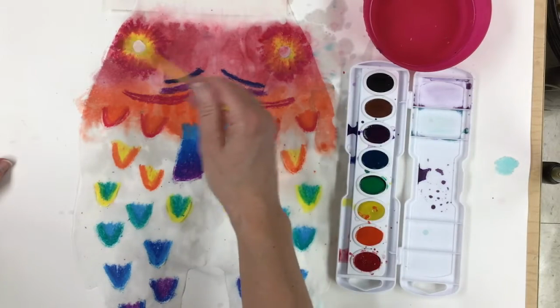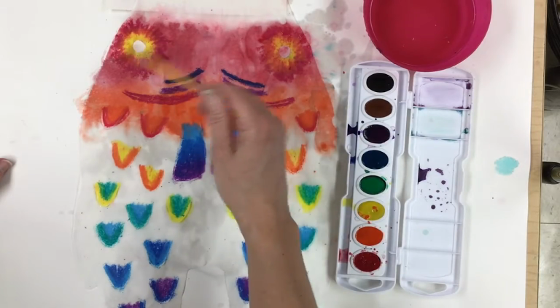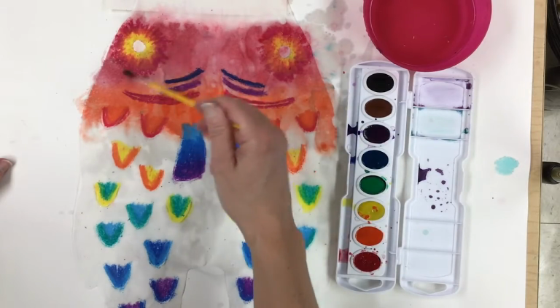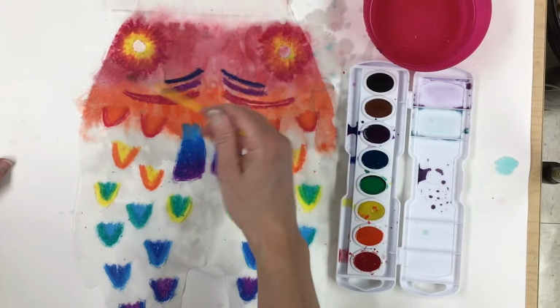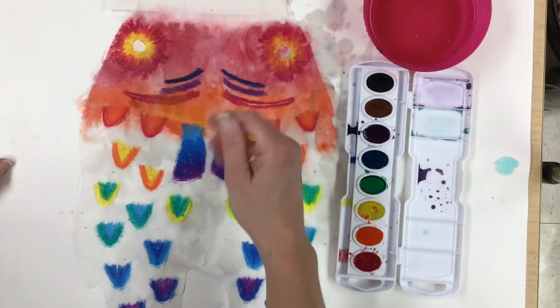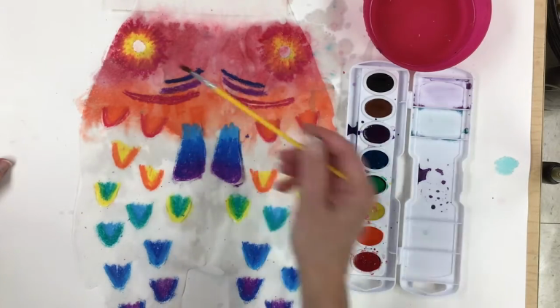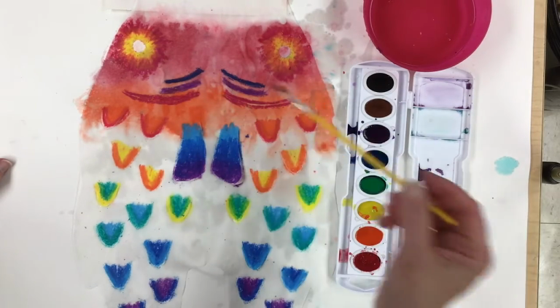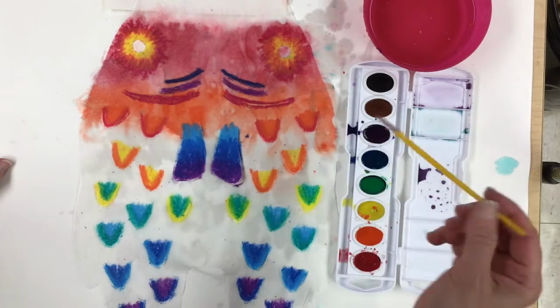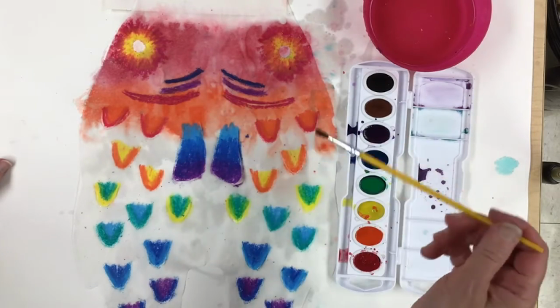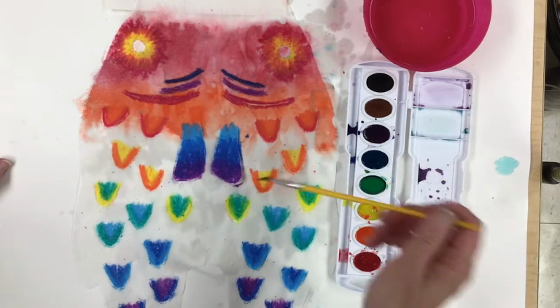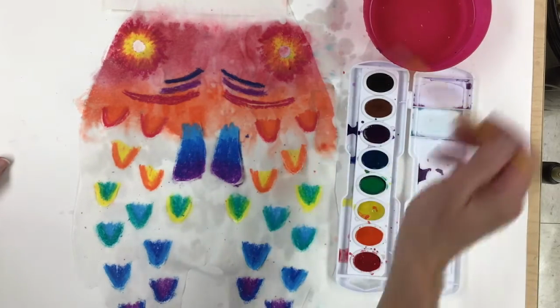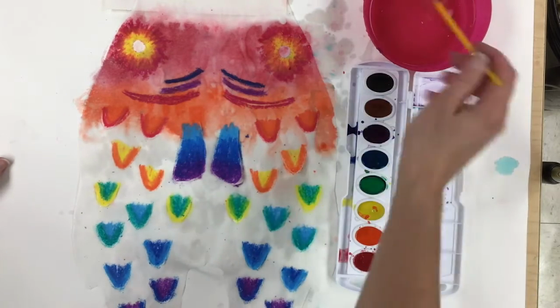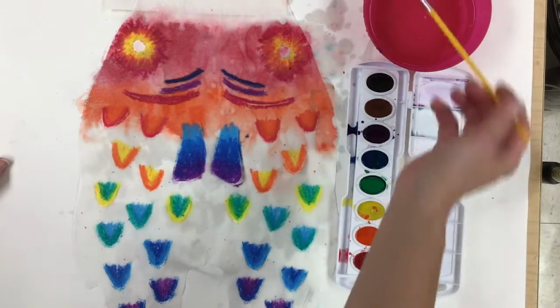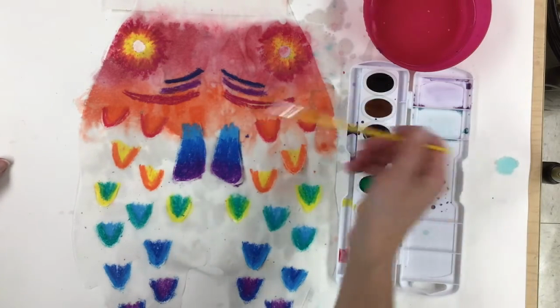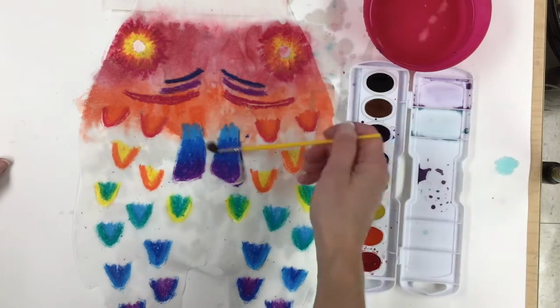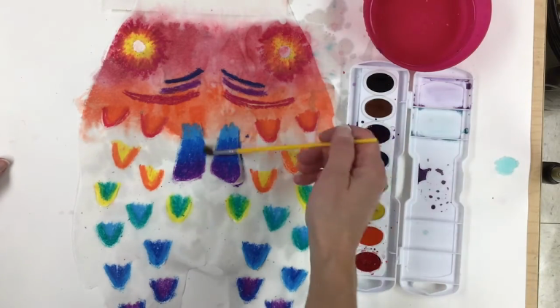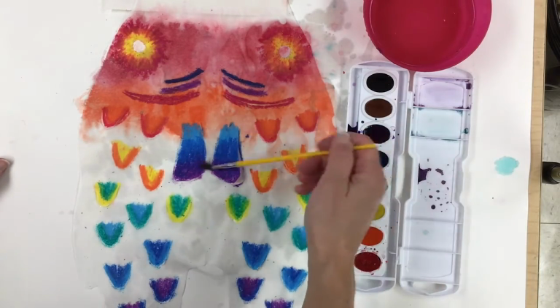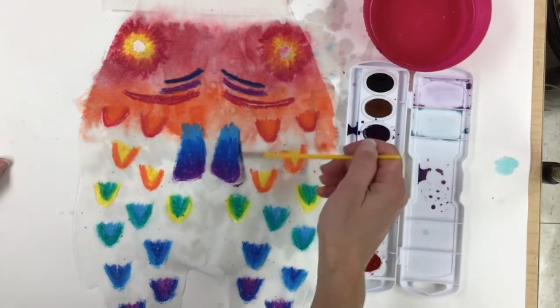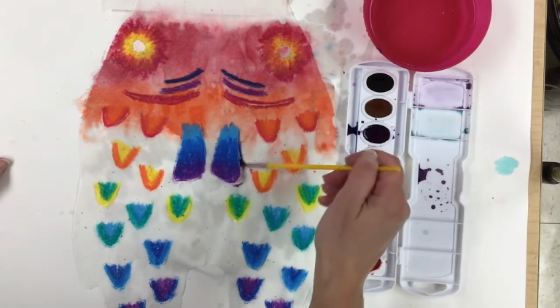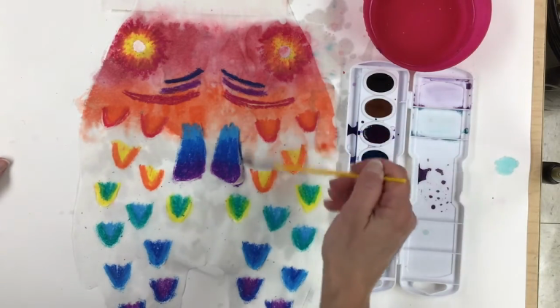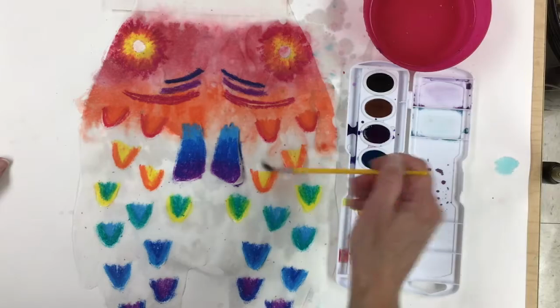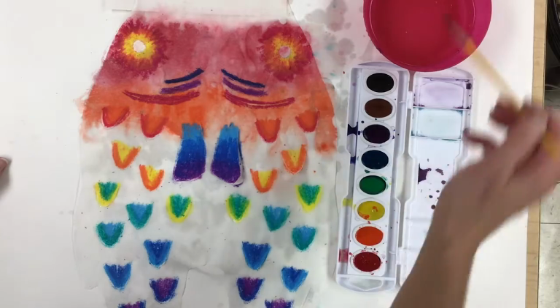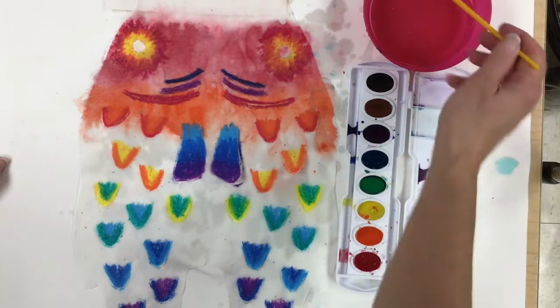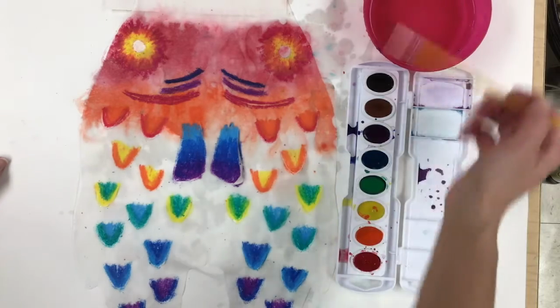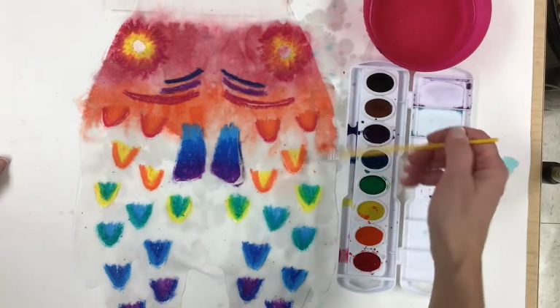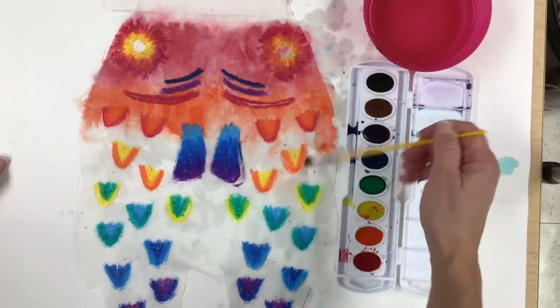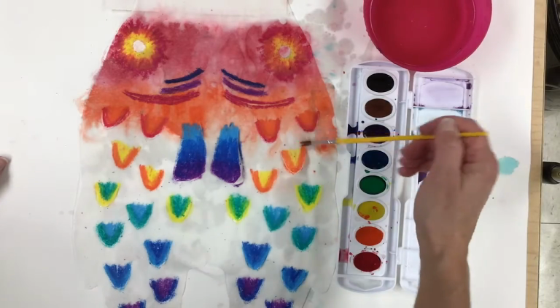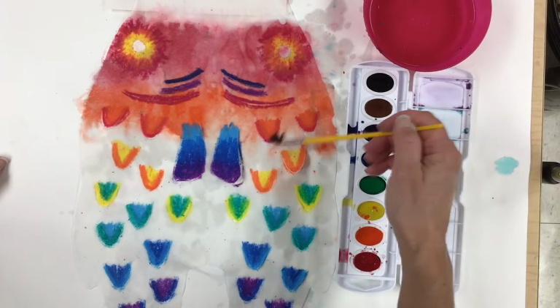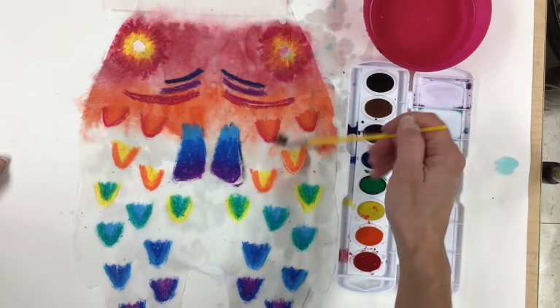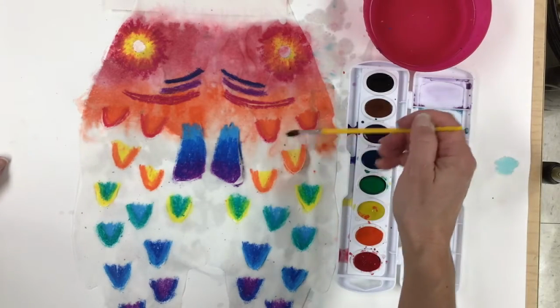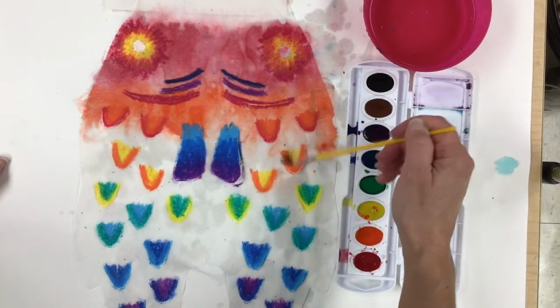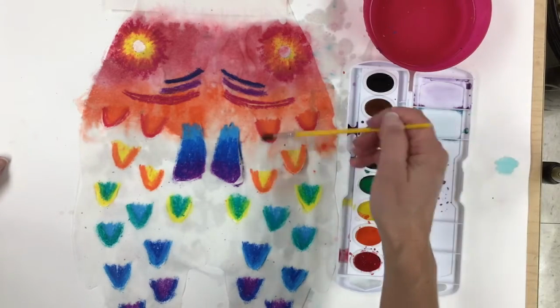Alright everybody, have fun painting. Stick around to the very end so you can see how this turns out.